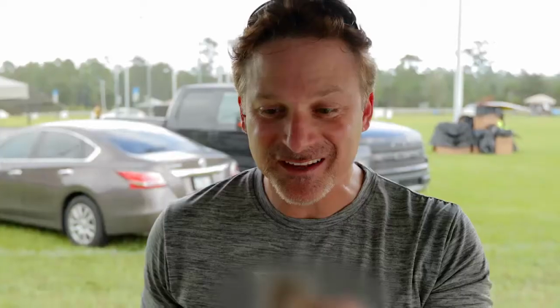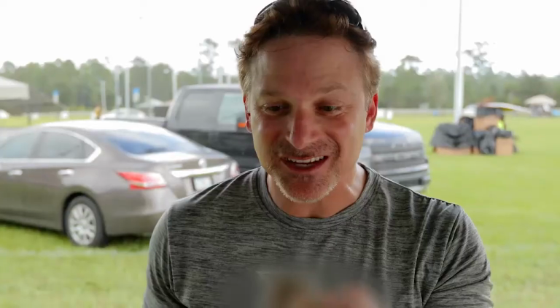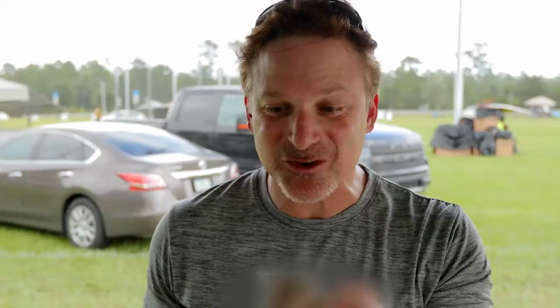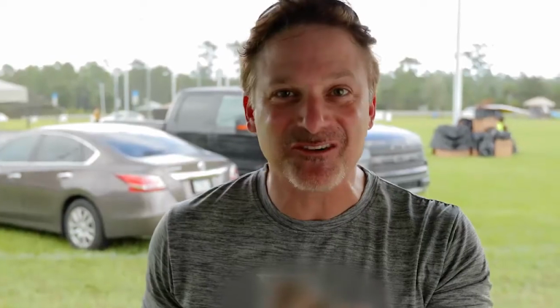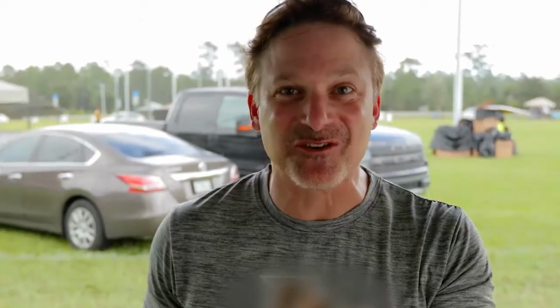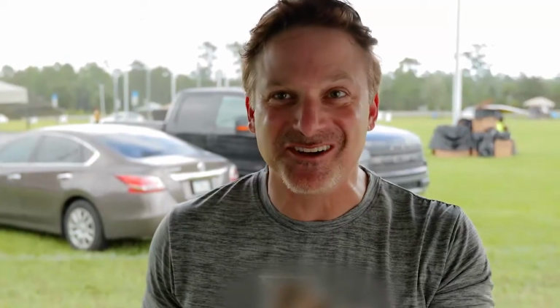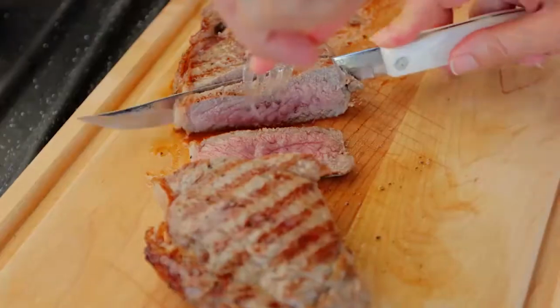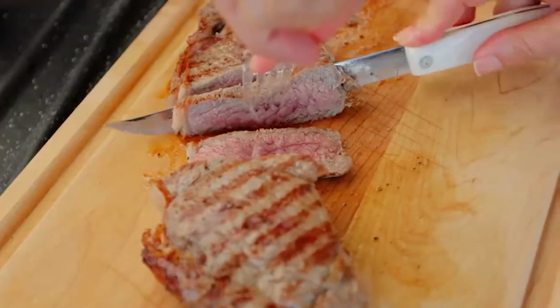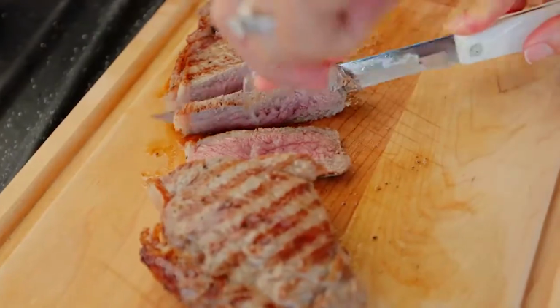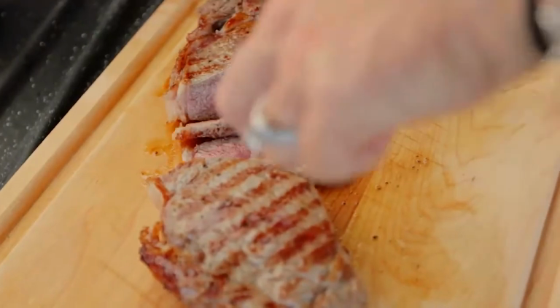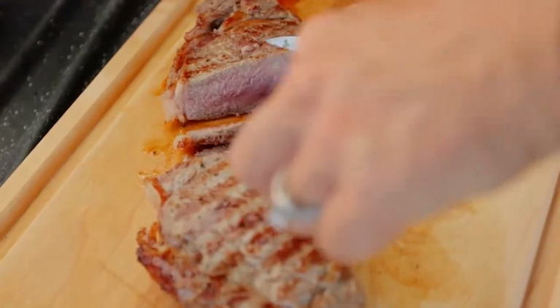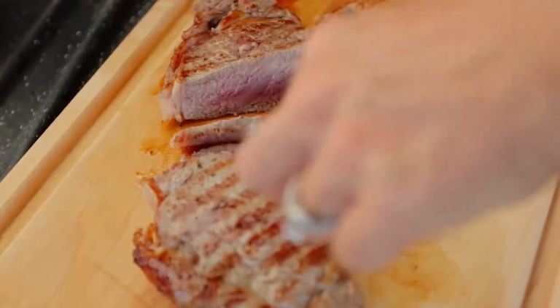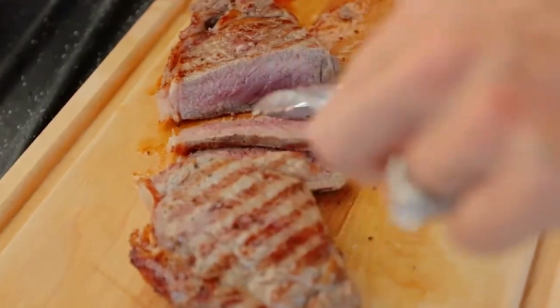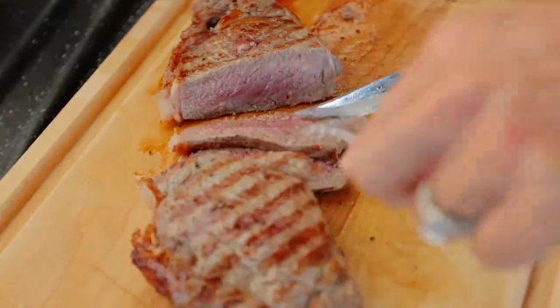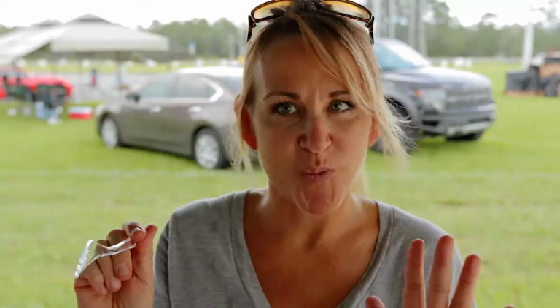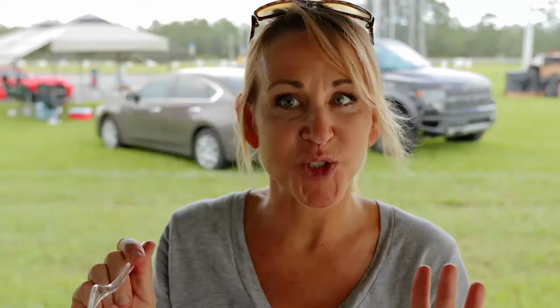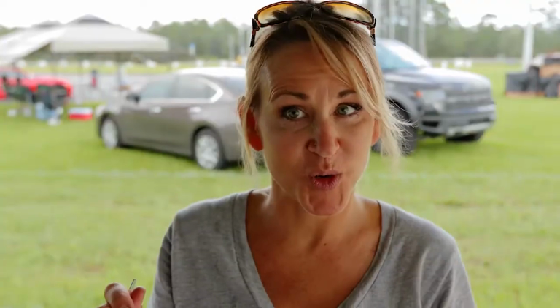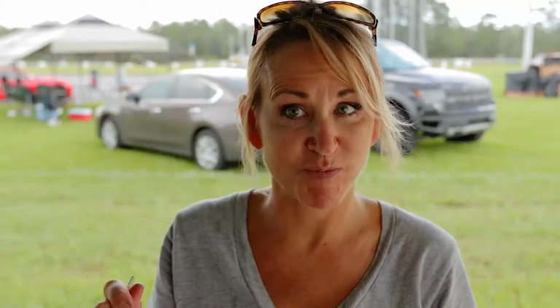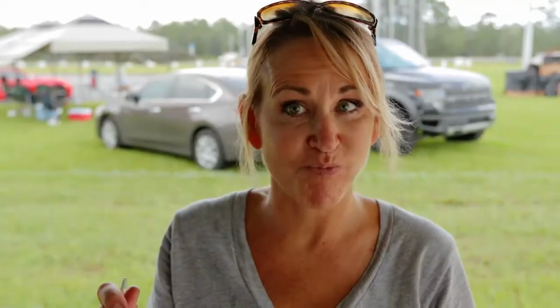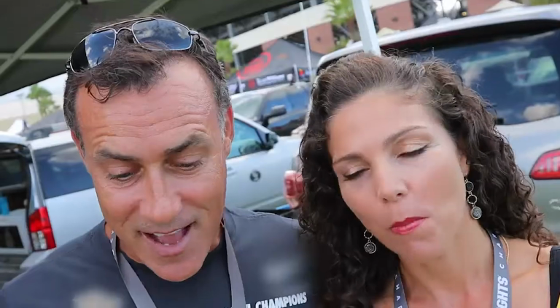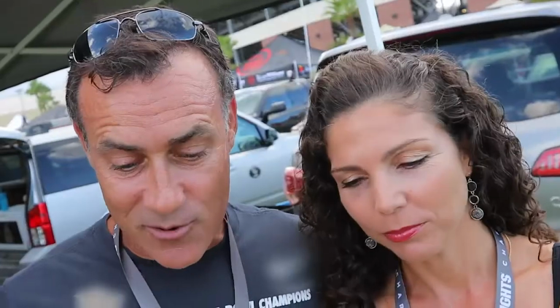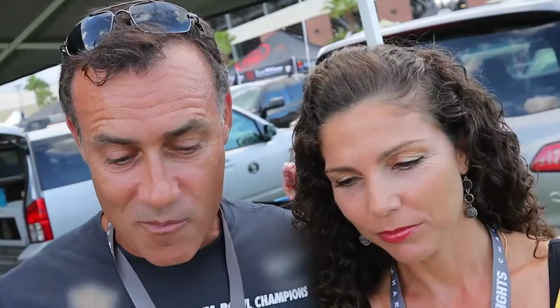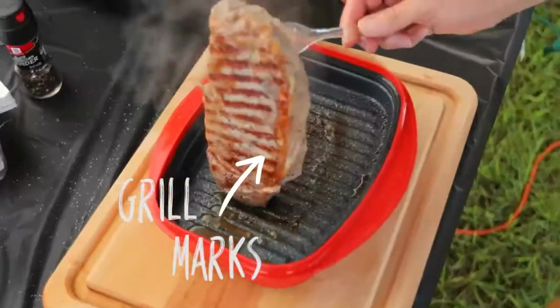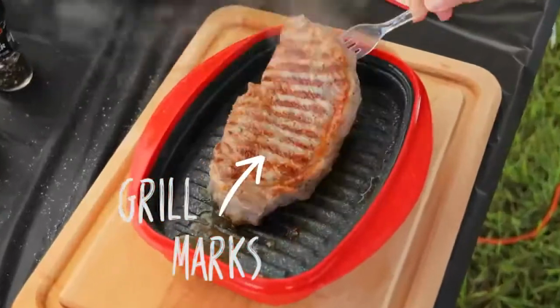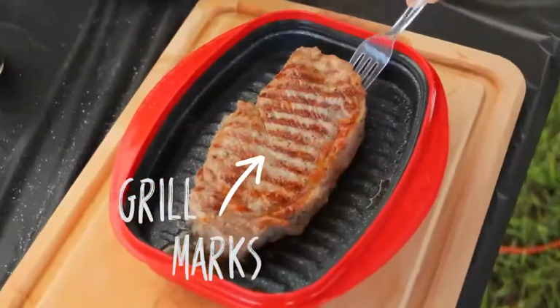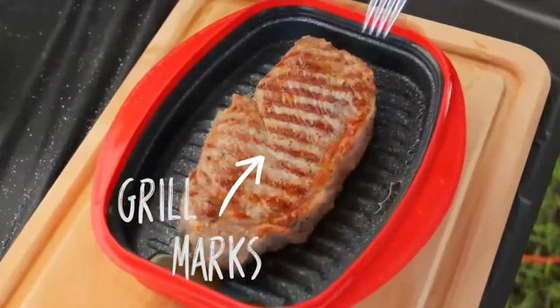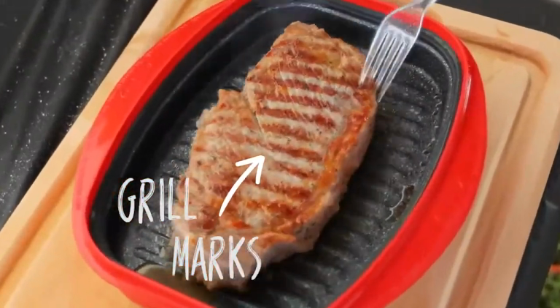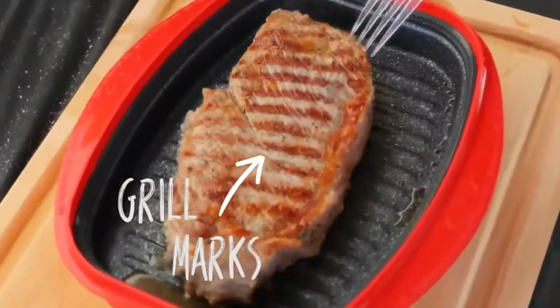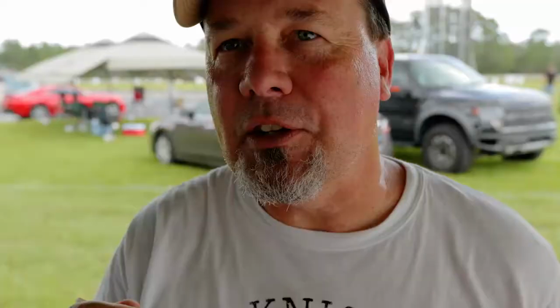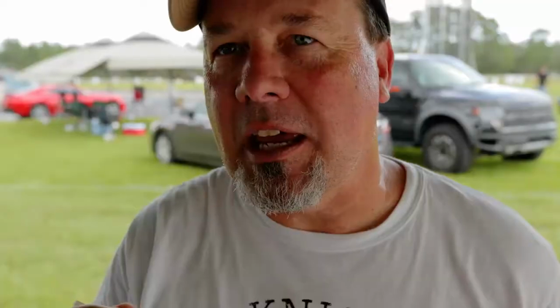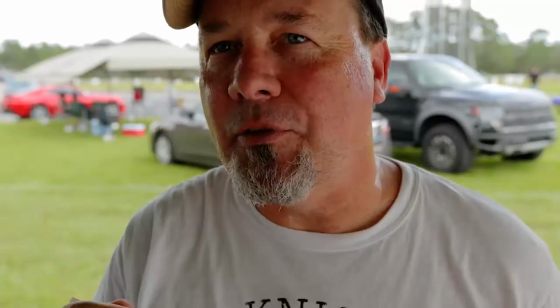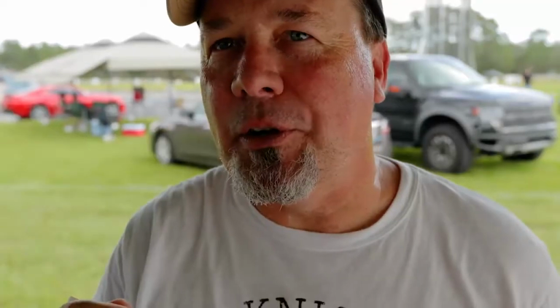It tastes like it's right off the grill. I can't believe that was cooked in a microwave. It tastes so good. It's got grill marks on it. That's amazing. Tastes like it just came off the grill.